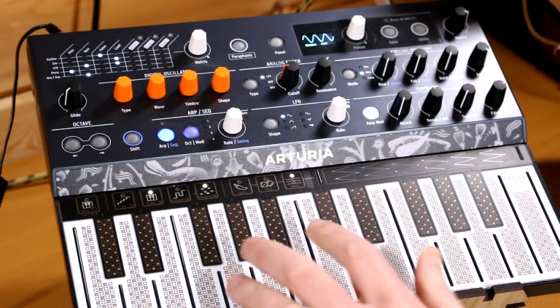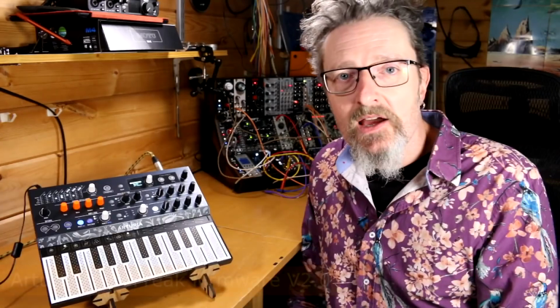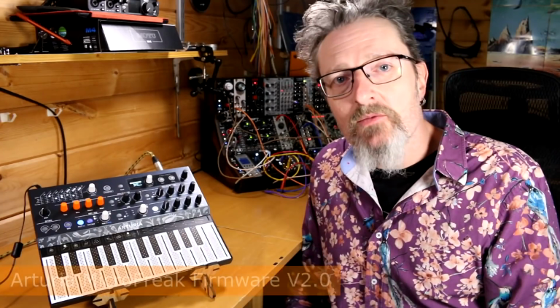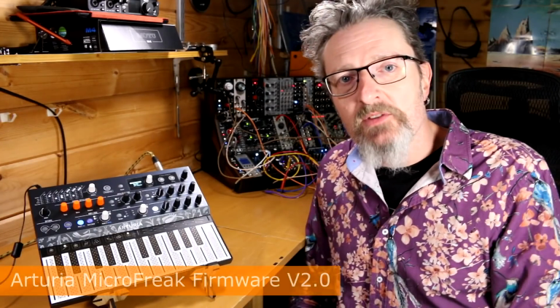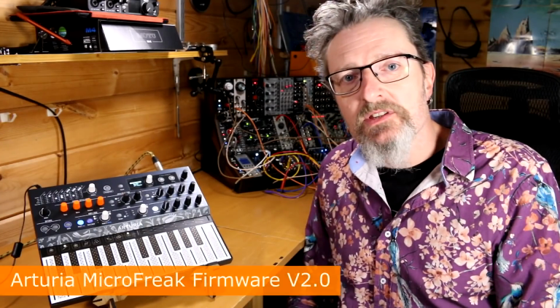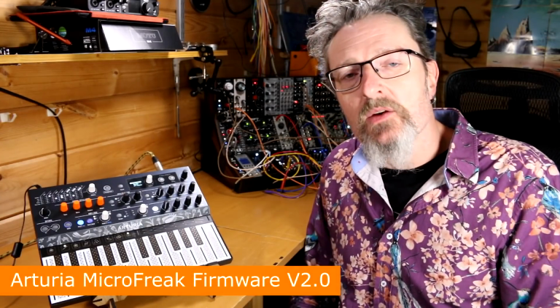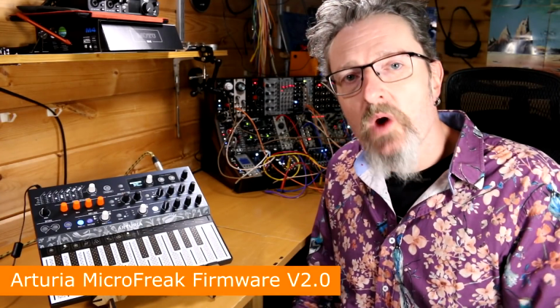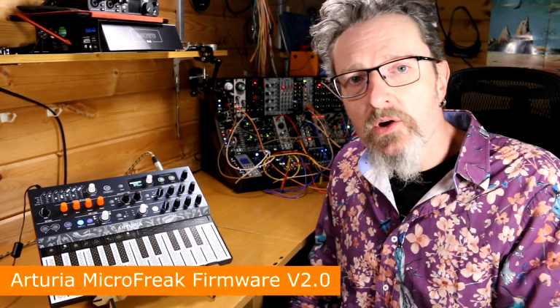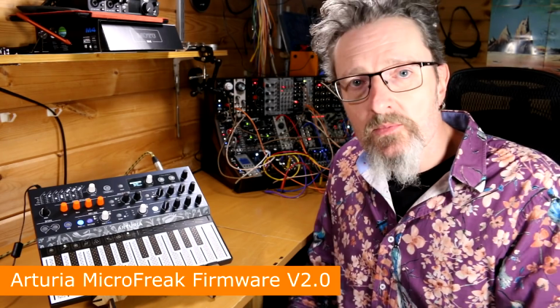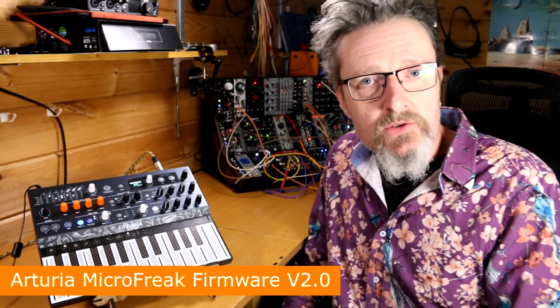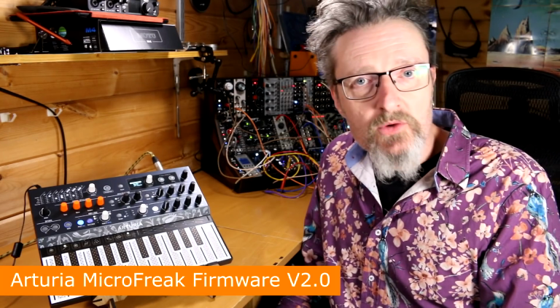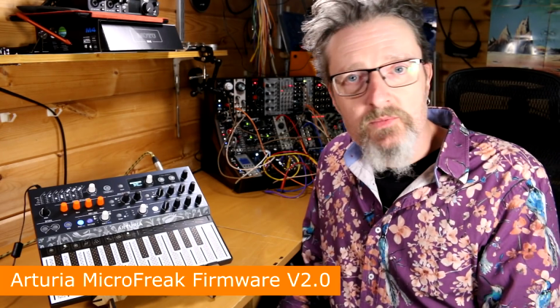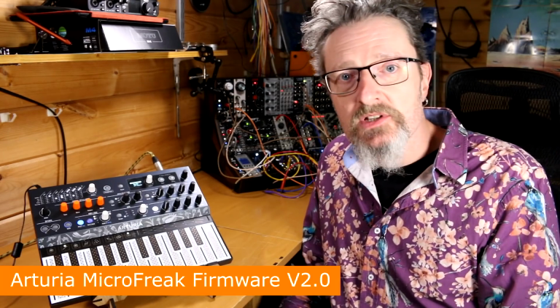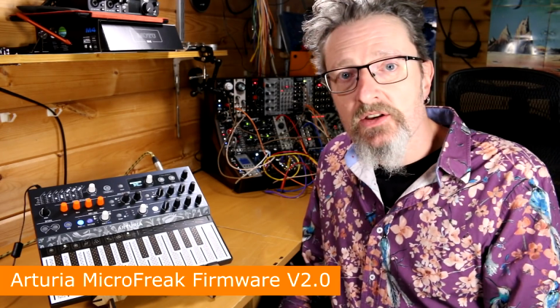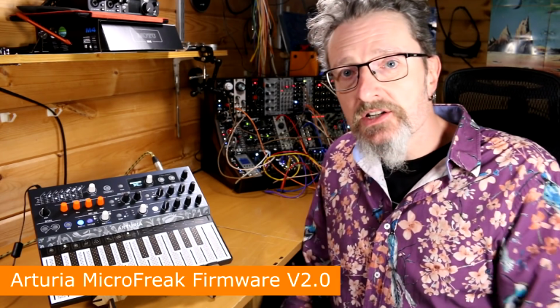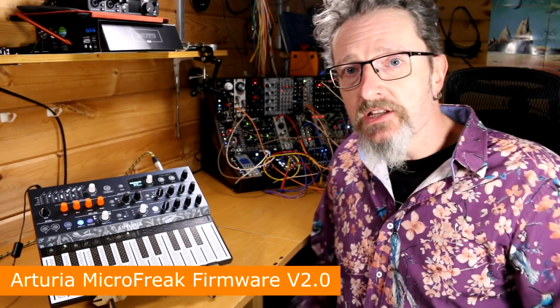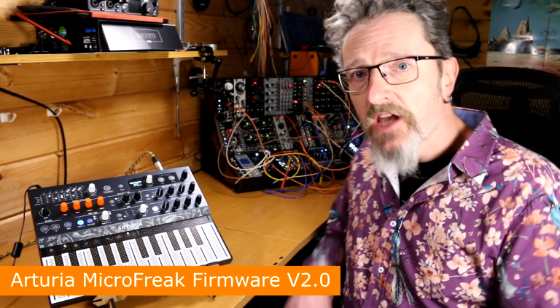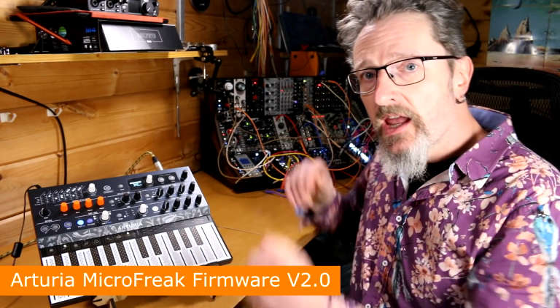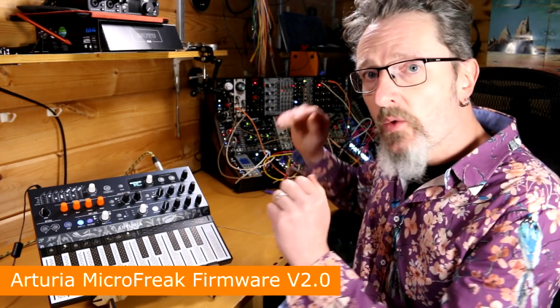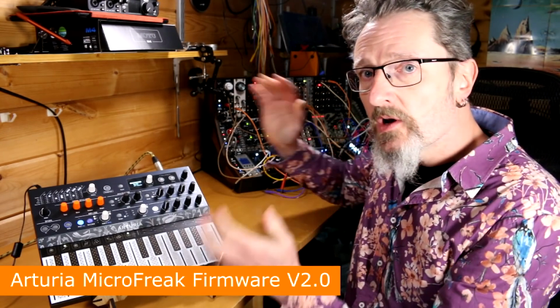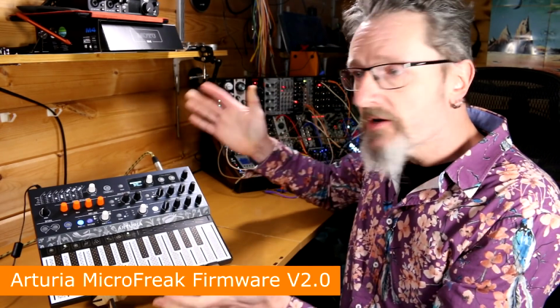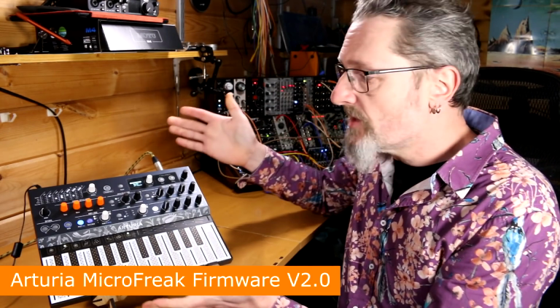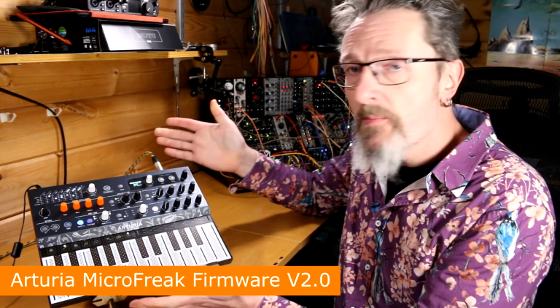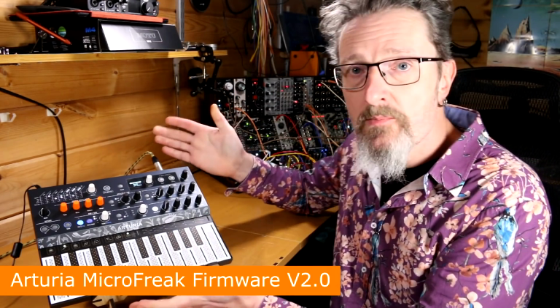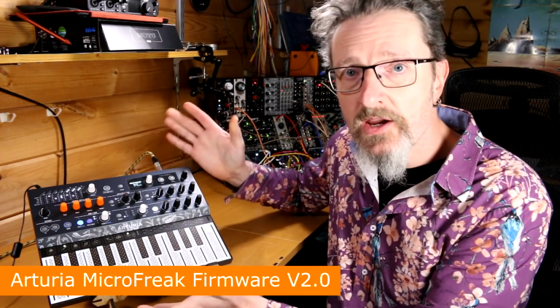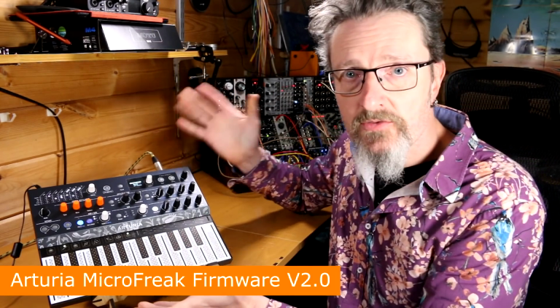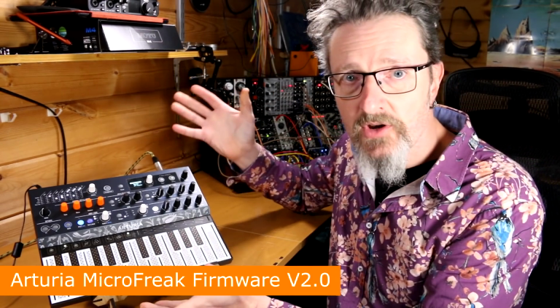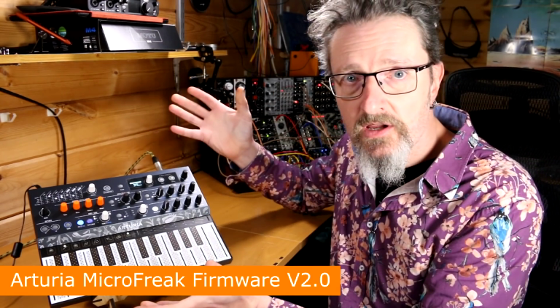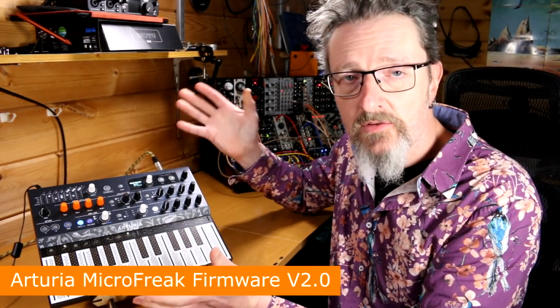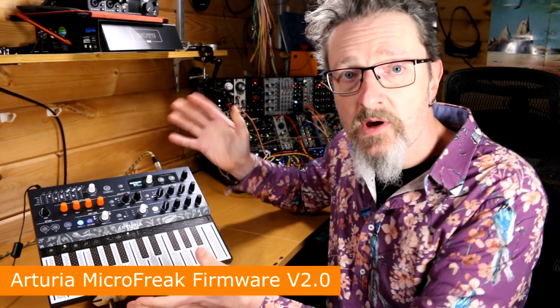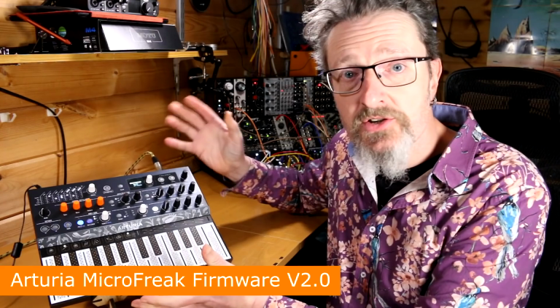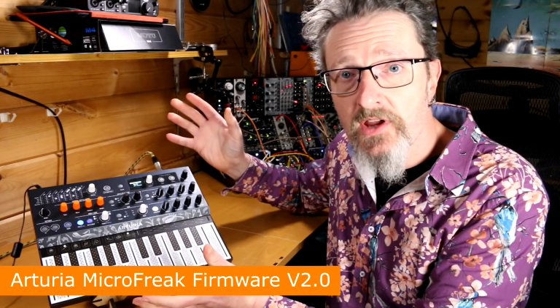Hello, I'm Robin Vincent and welcome to Molten Music Technology. Today we're looking at the Micro Freak from Arturia.